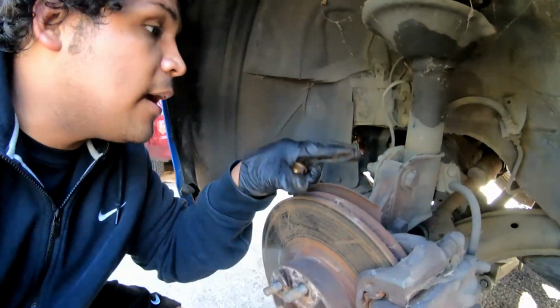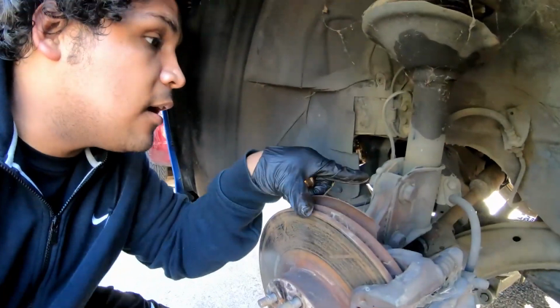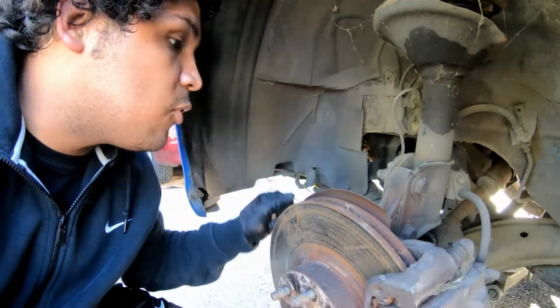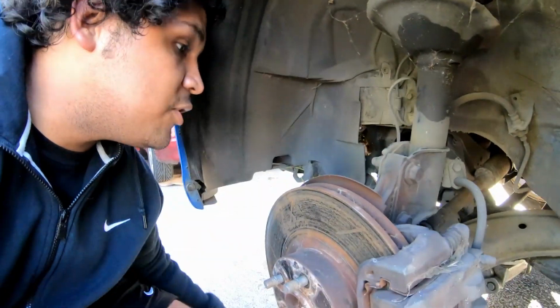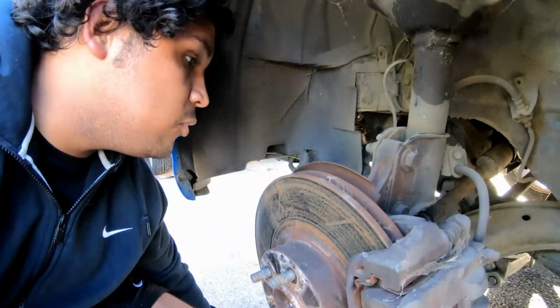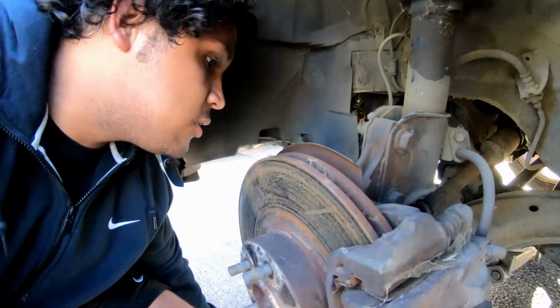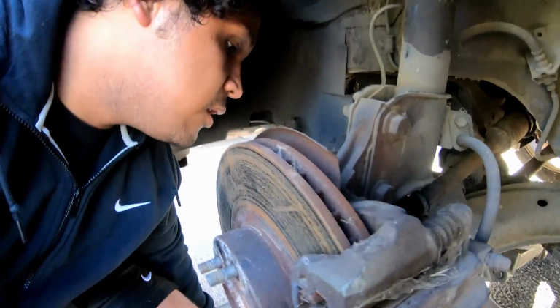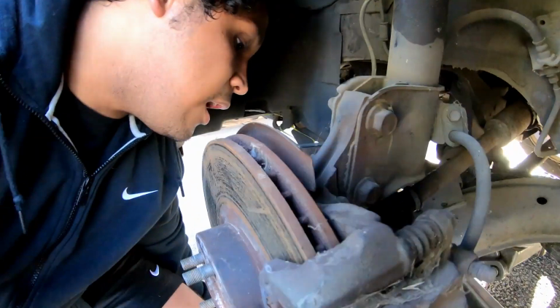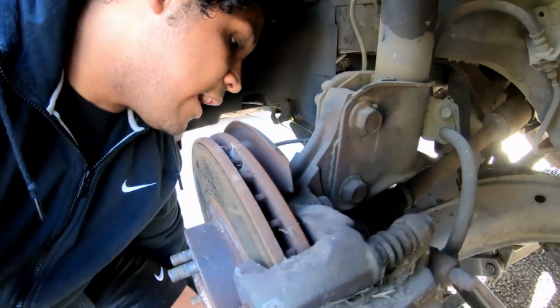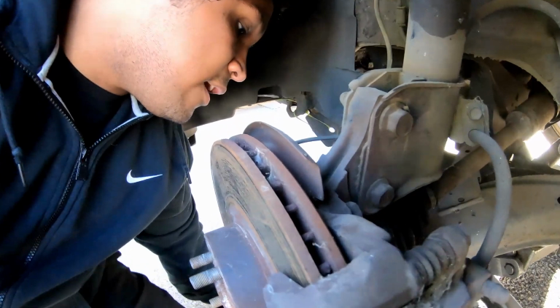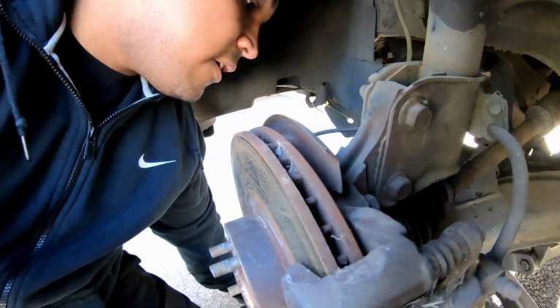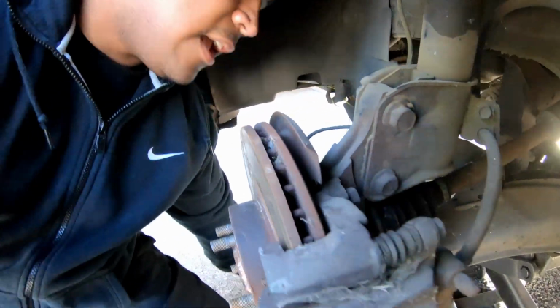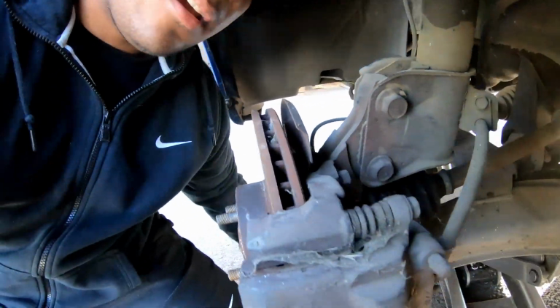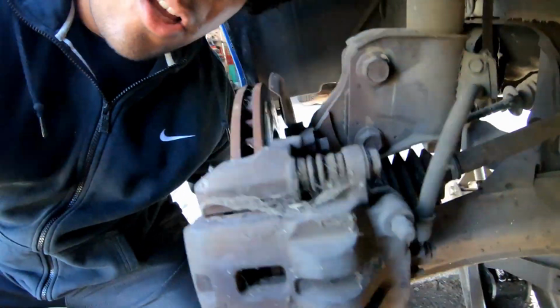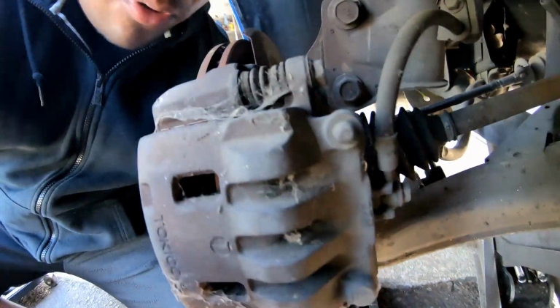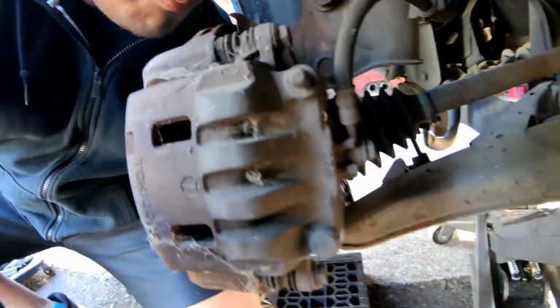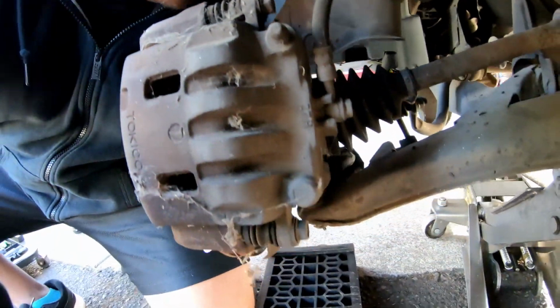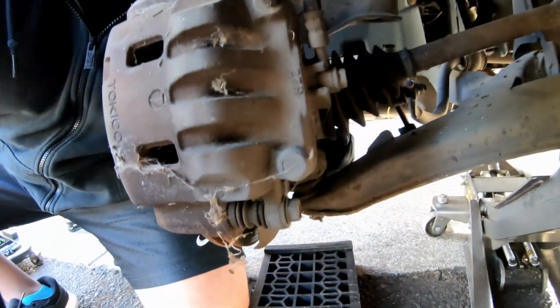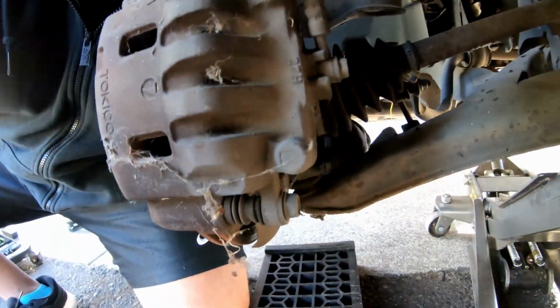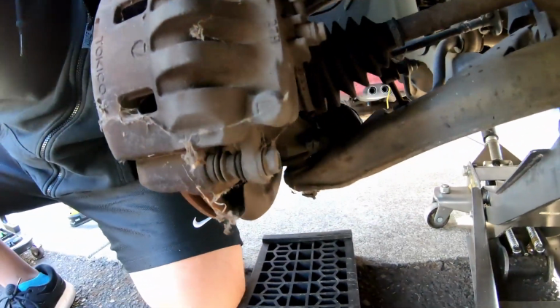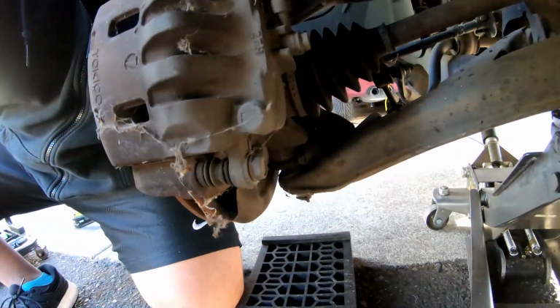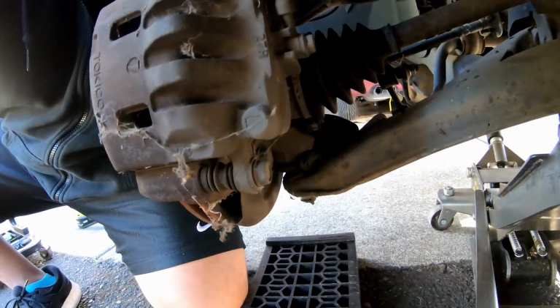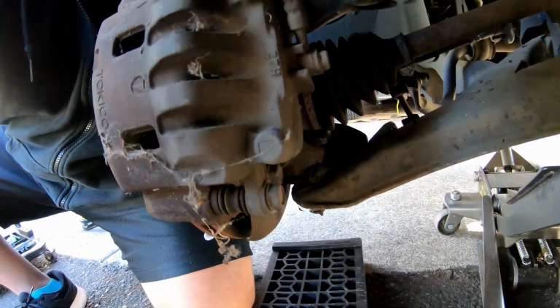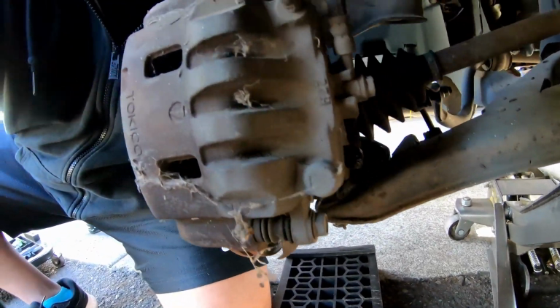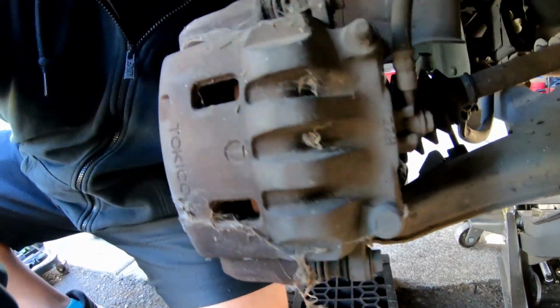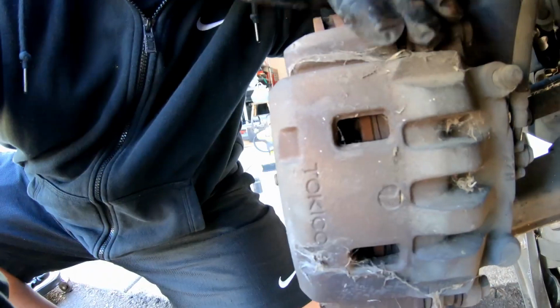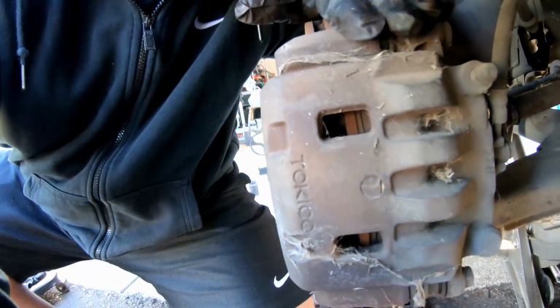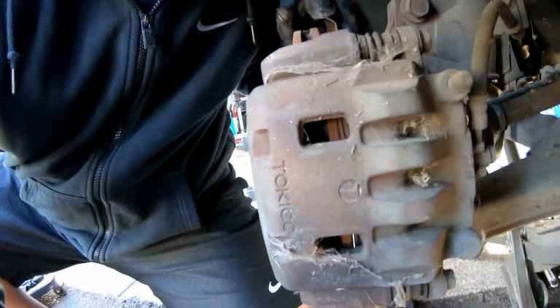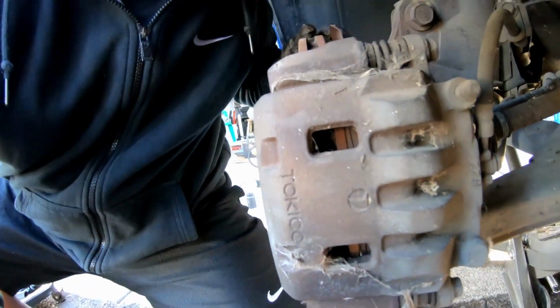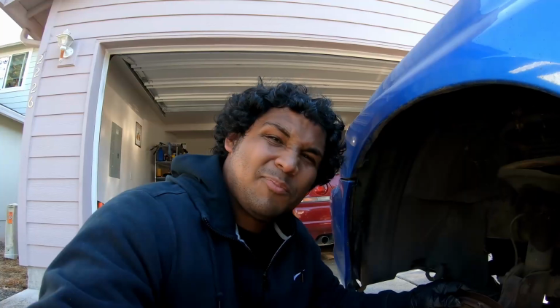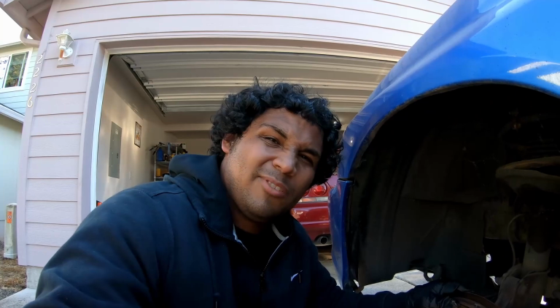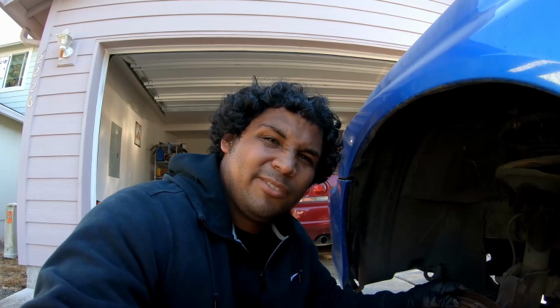I have a lower ball joint right here that I have to remove, and of course the brakes — and that's pretty much it.